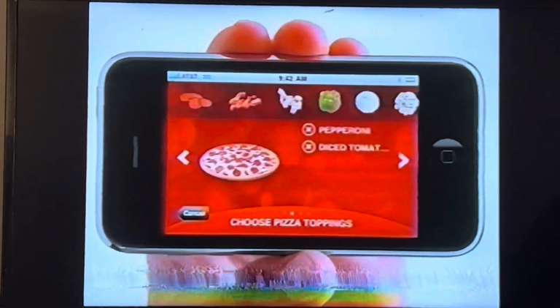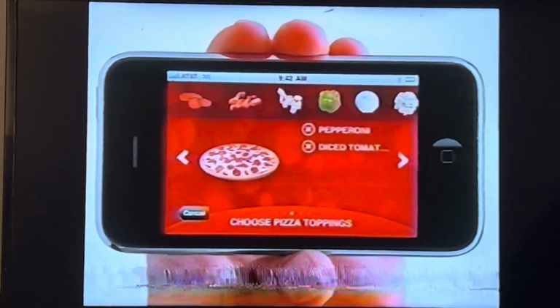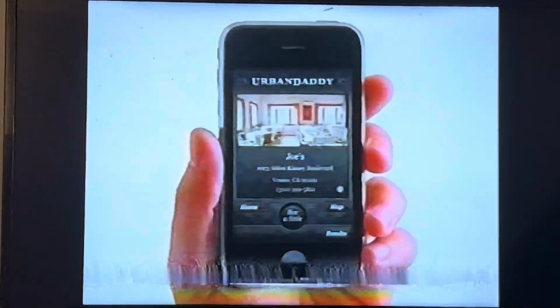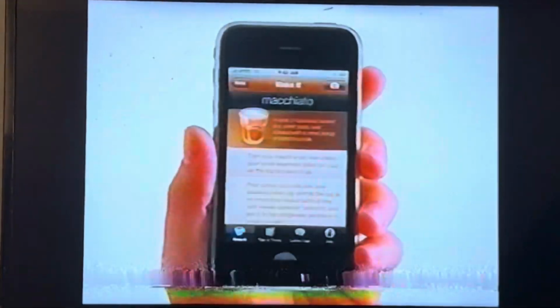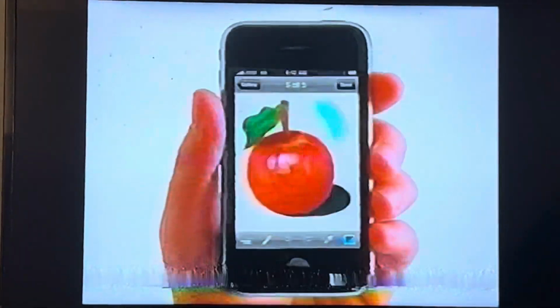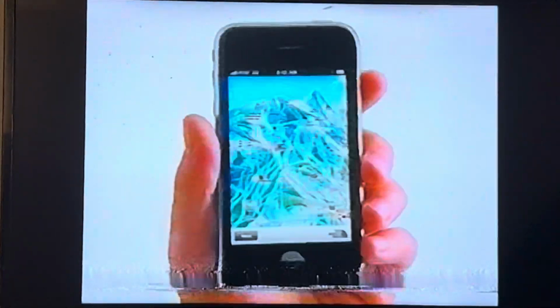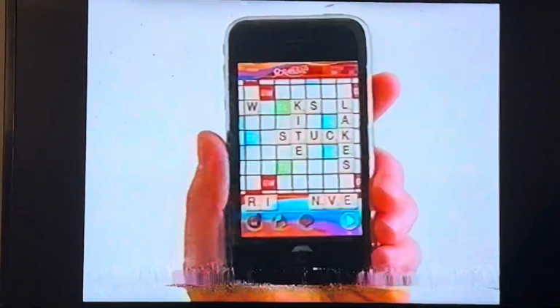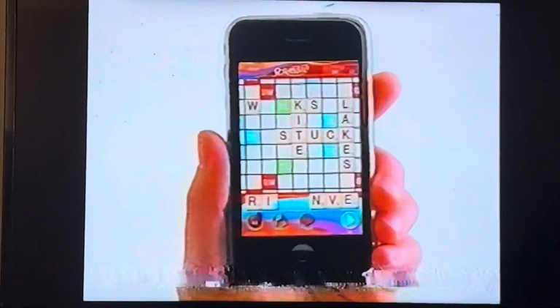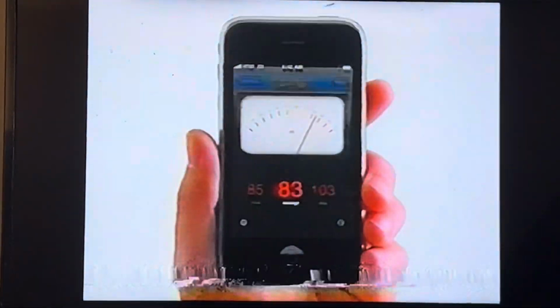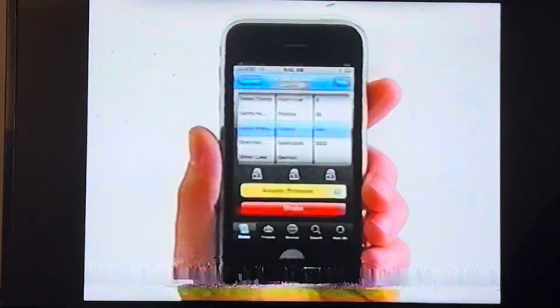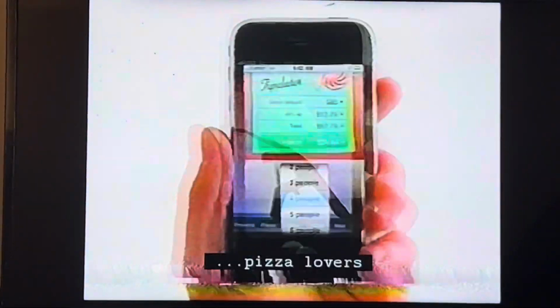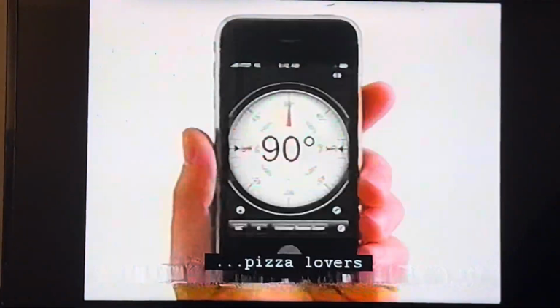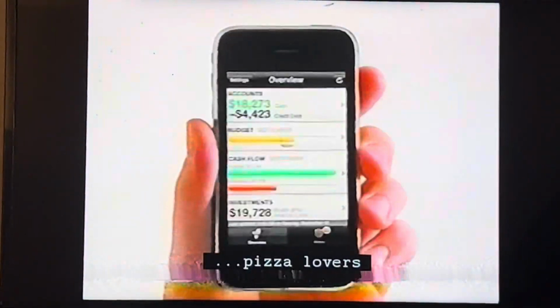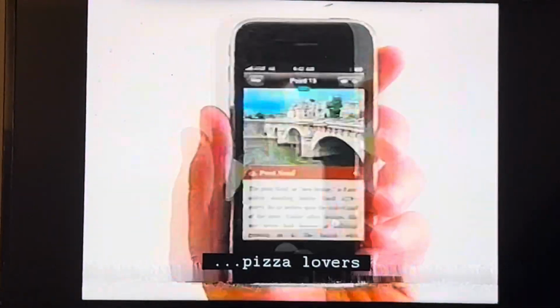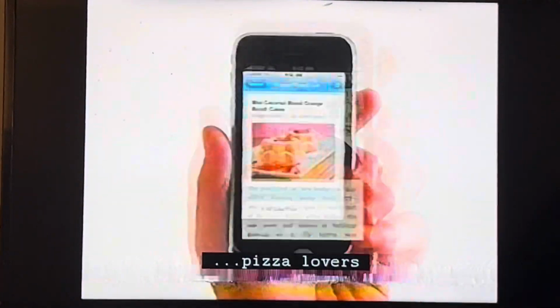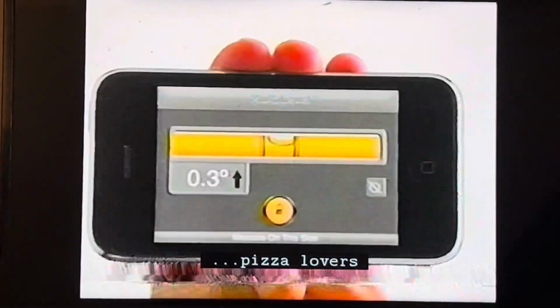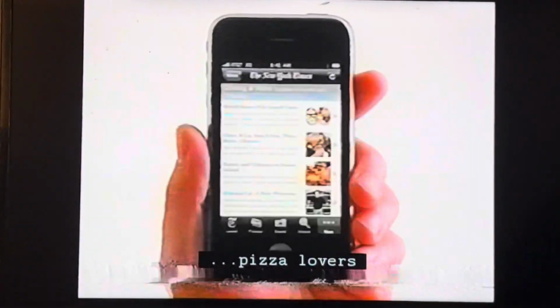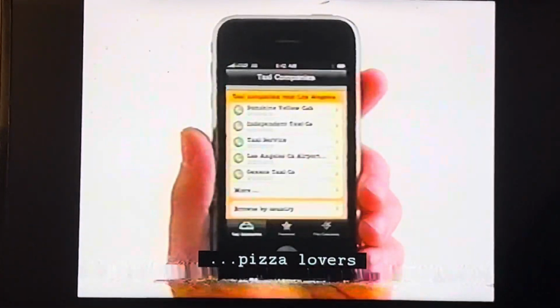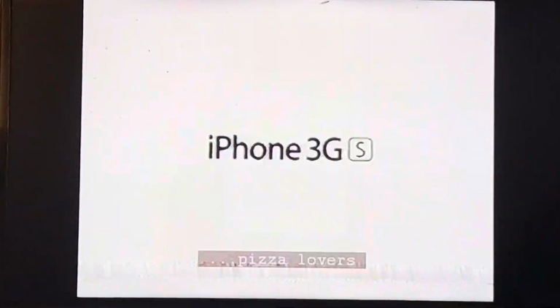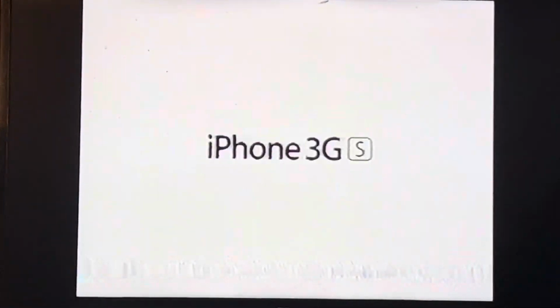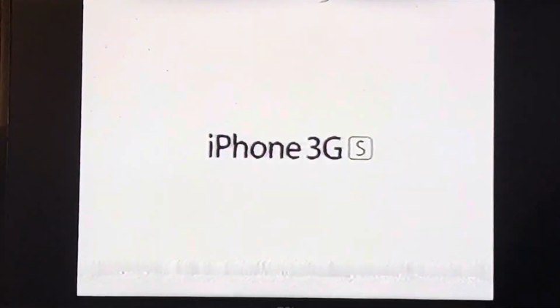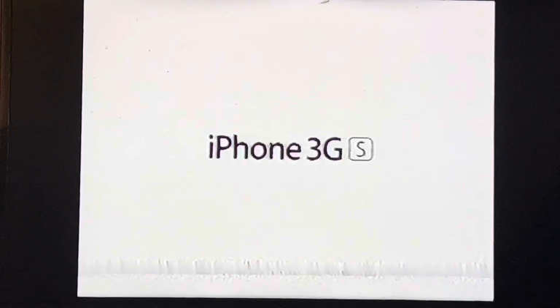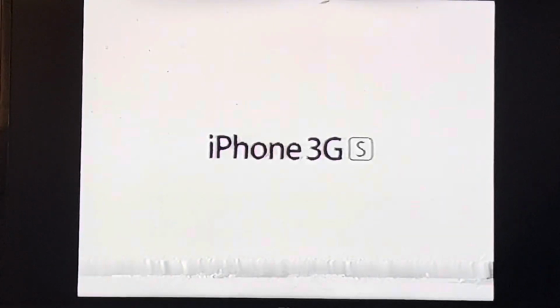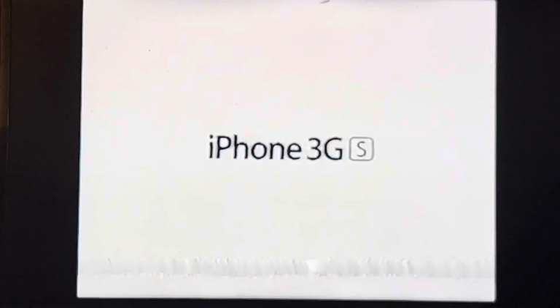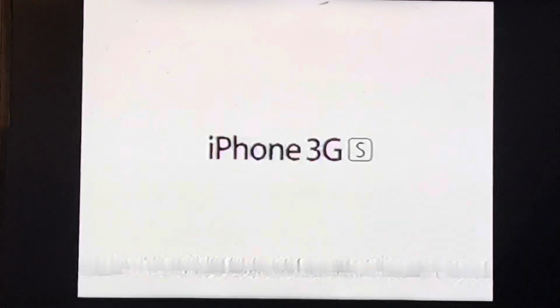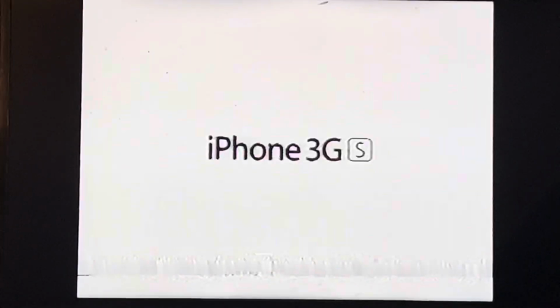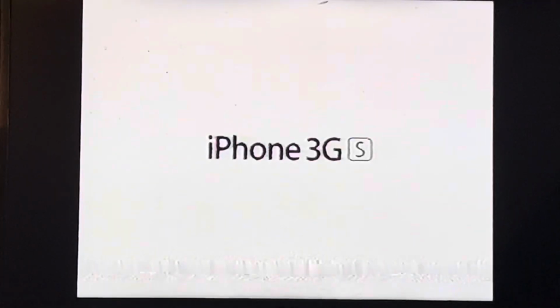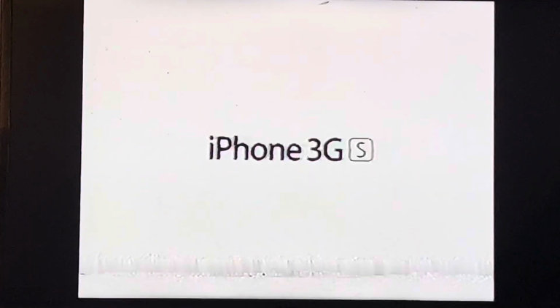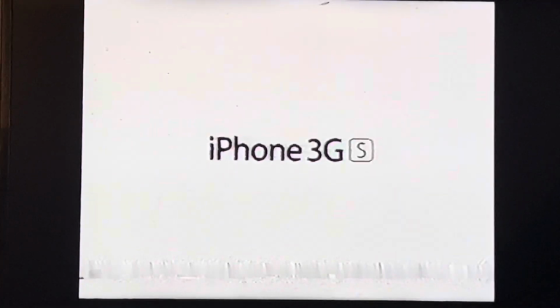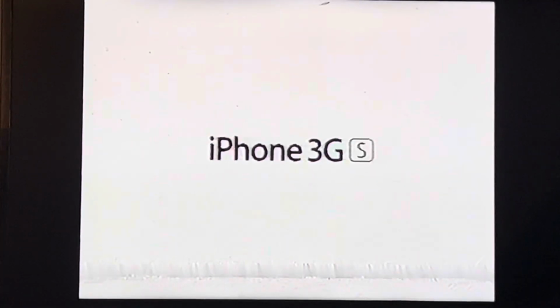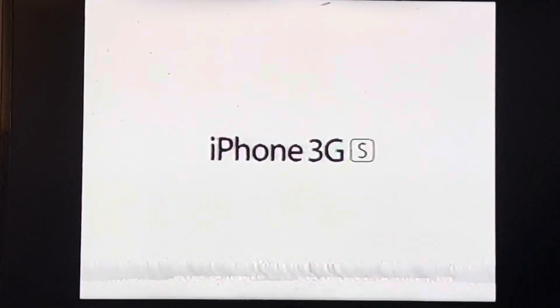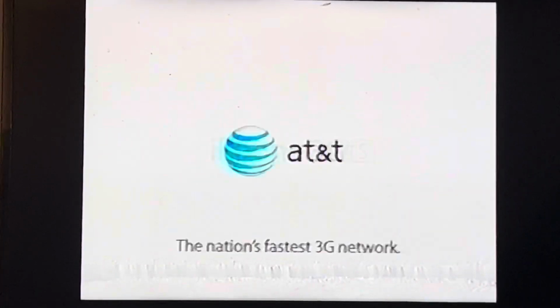Yep, there are 75,000 apps for just about anything. Only on the iPhone.